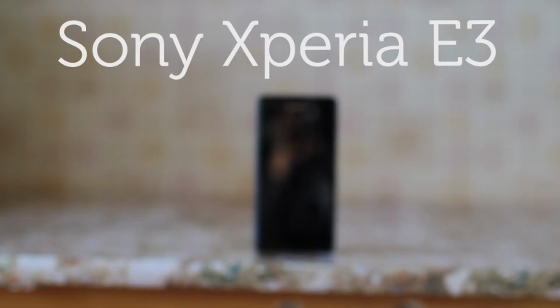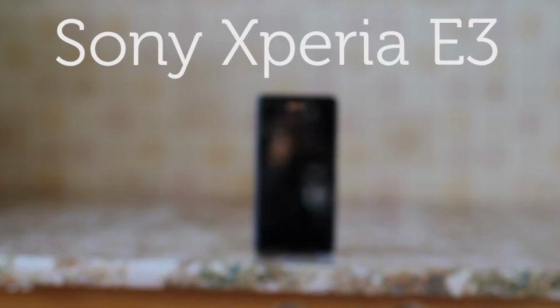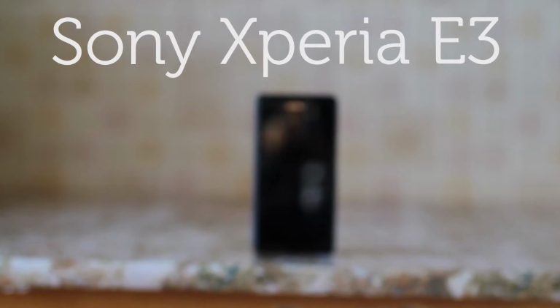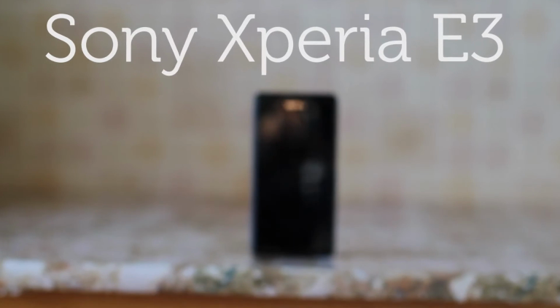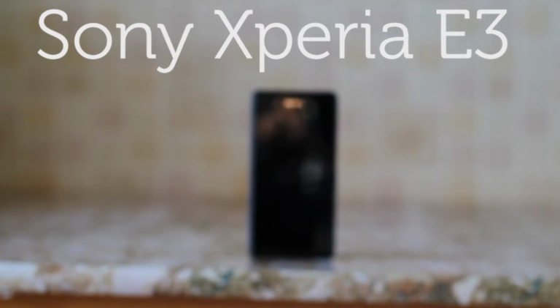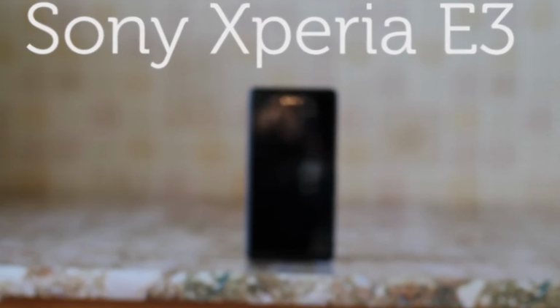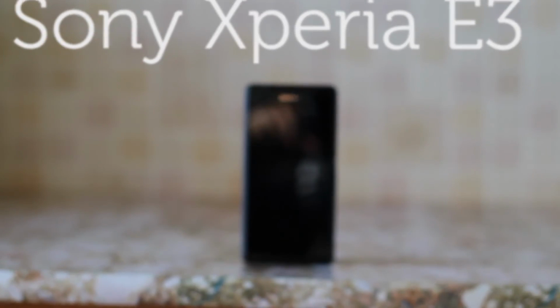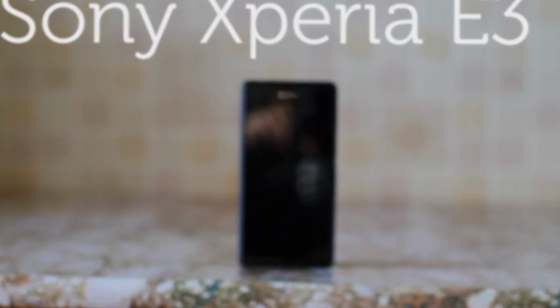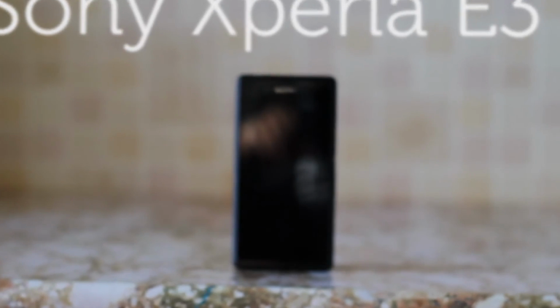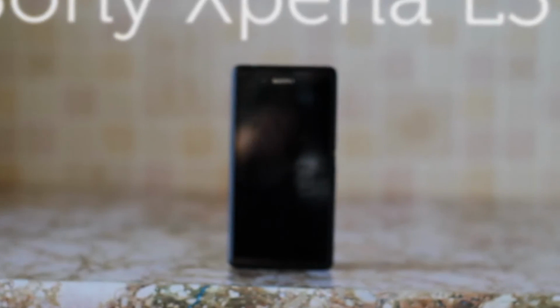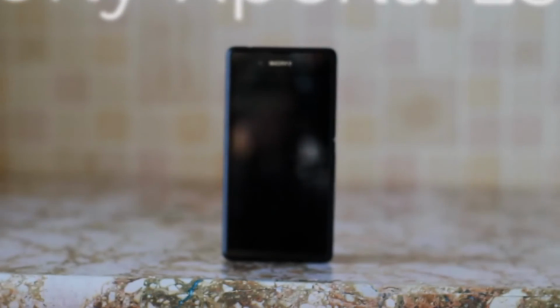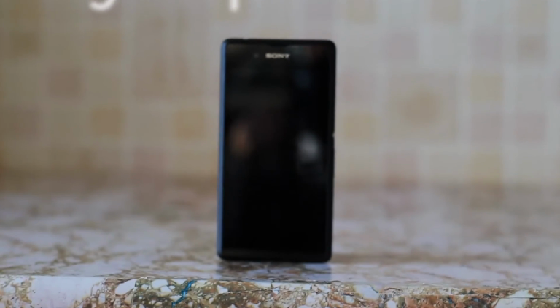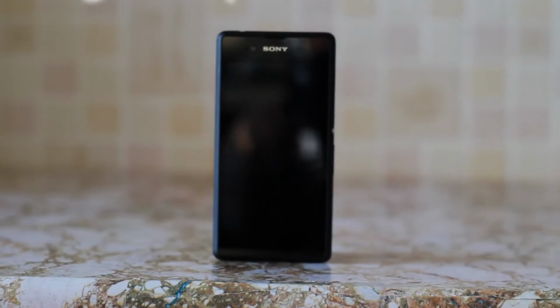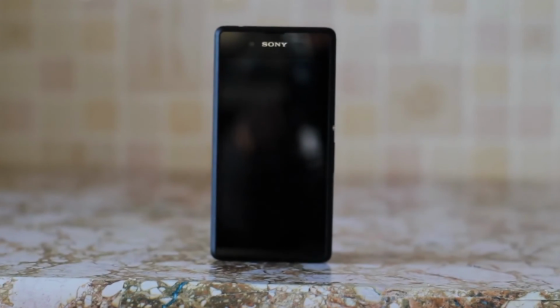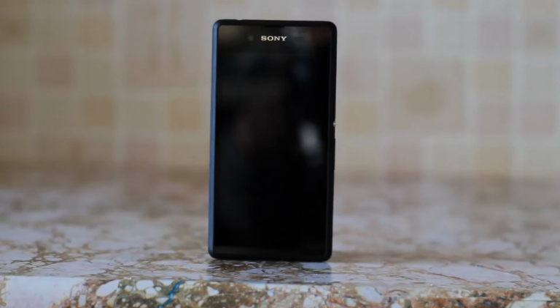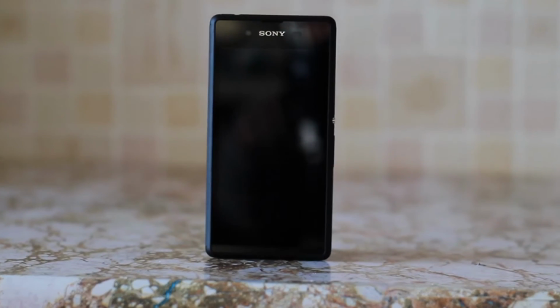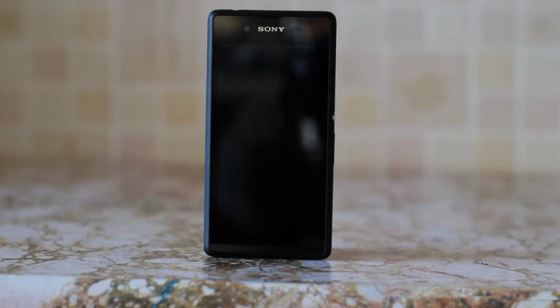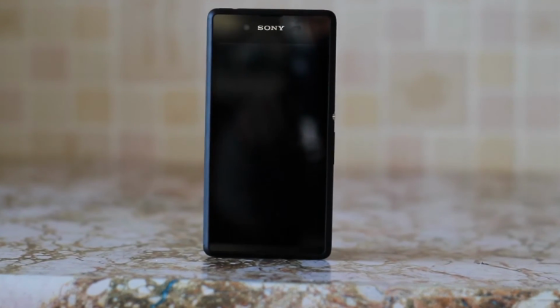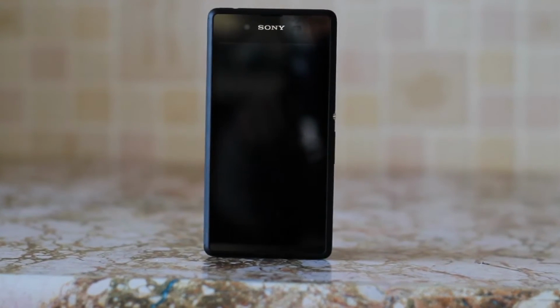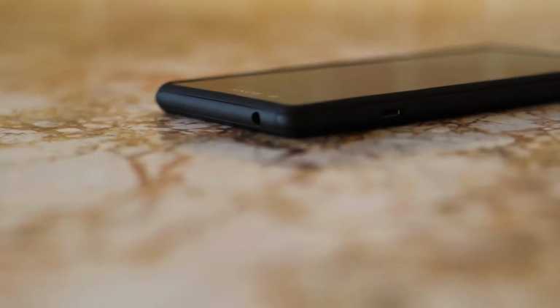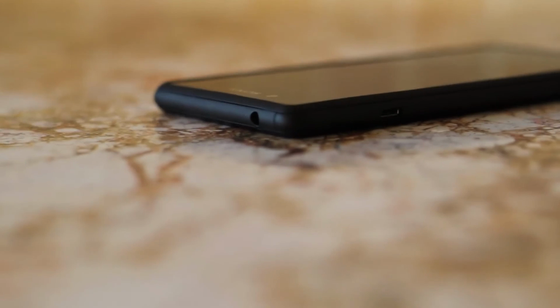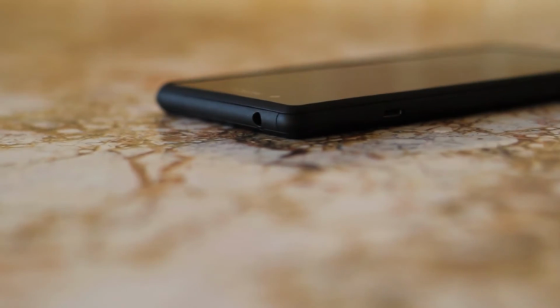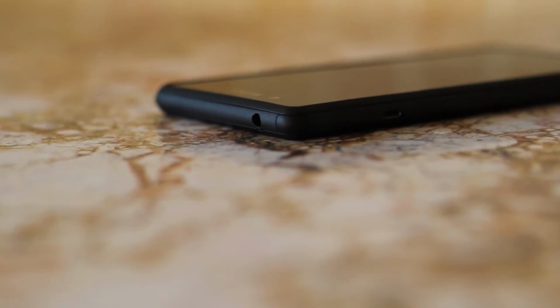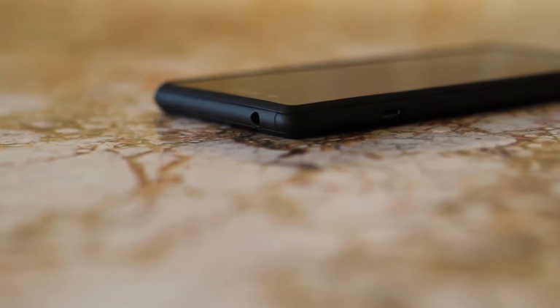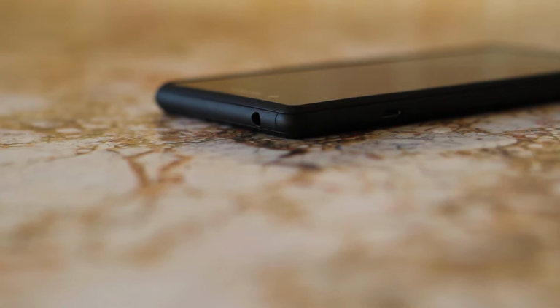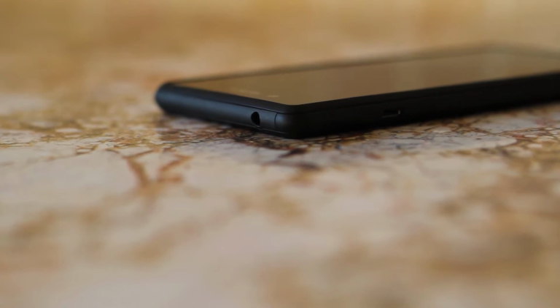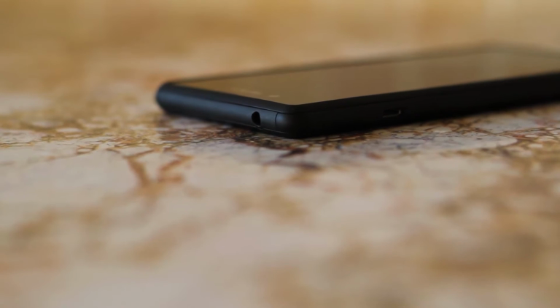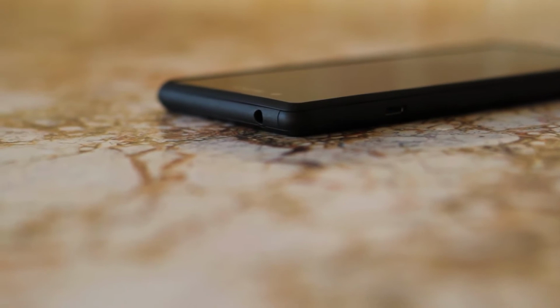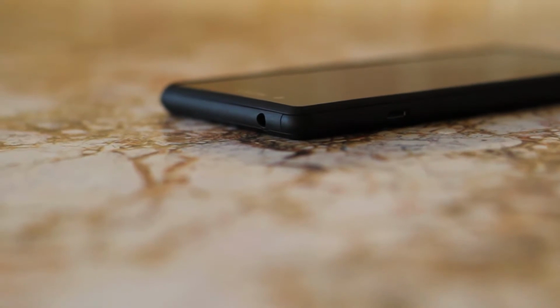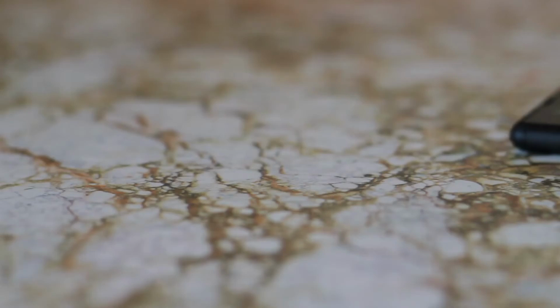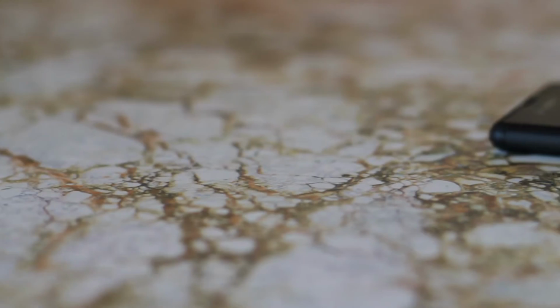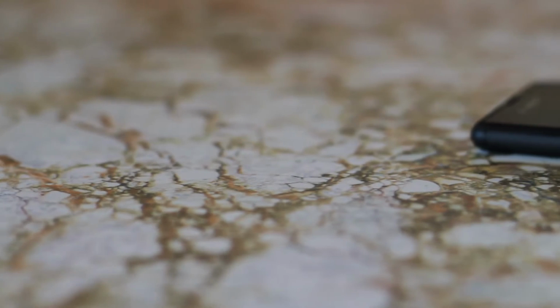Hello and welcome to a review on the Sony Xperia E3. So how does Sony's budget phone compare with the rest?